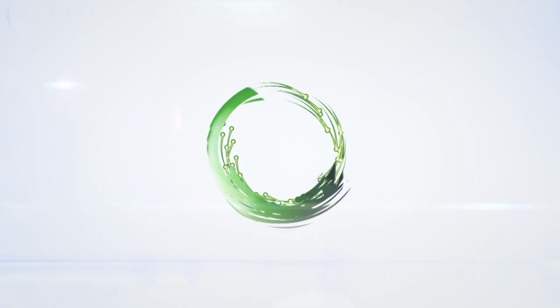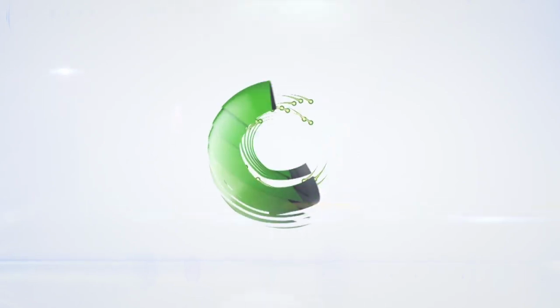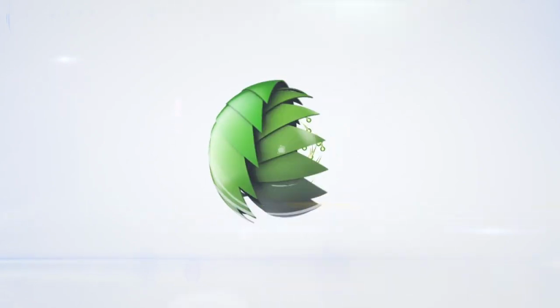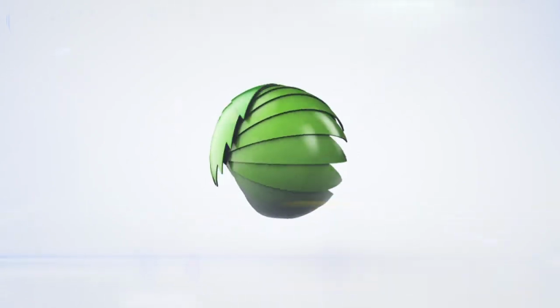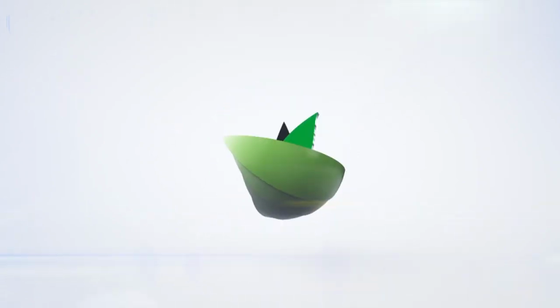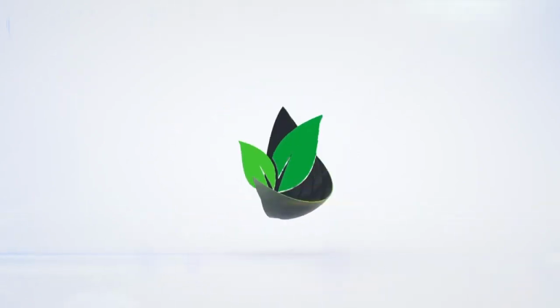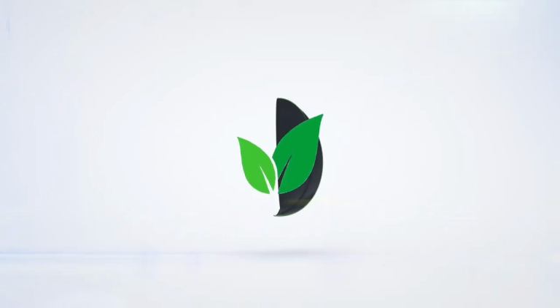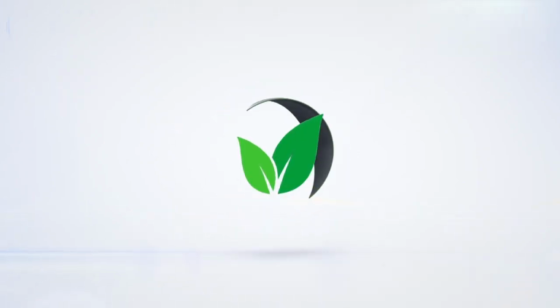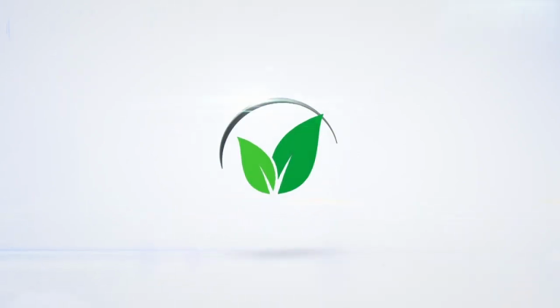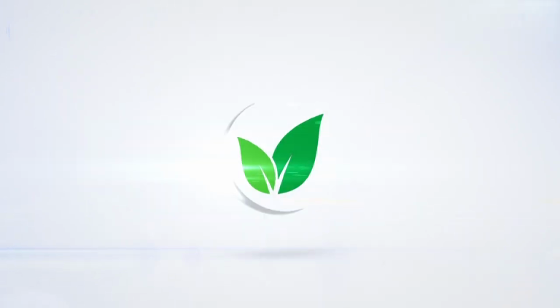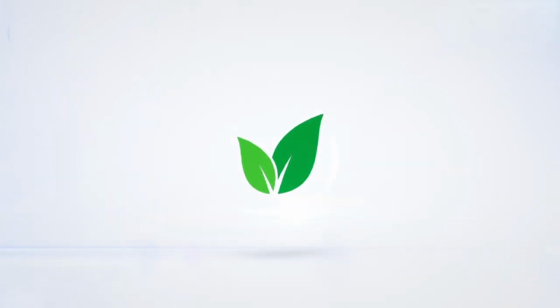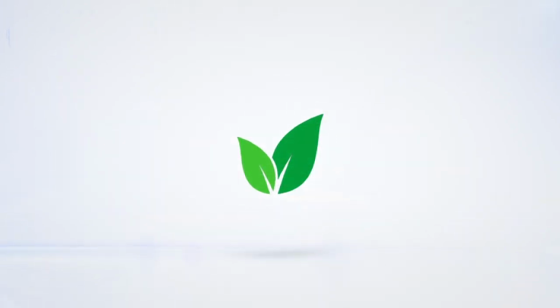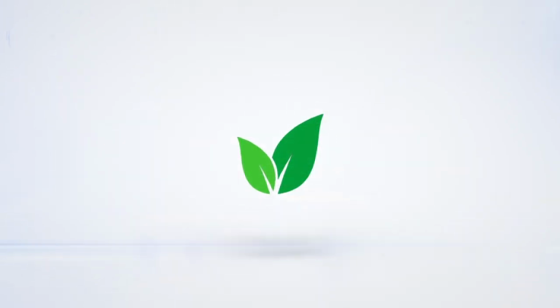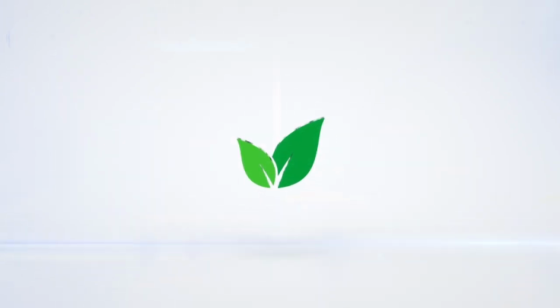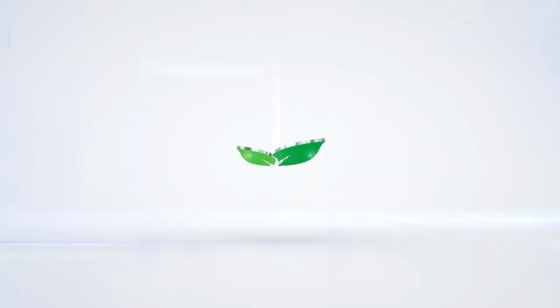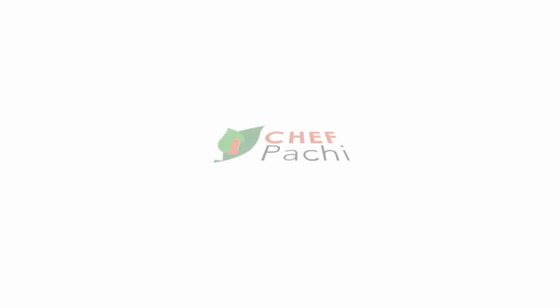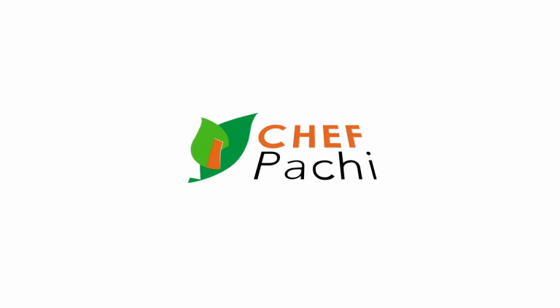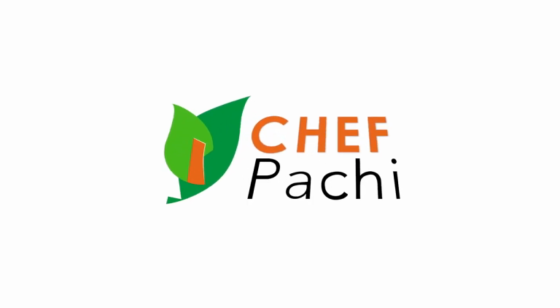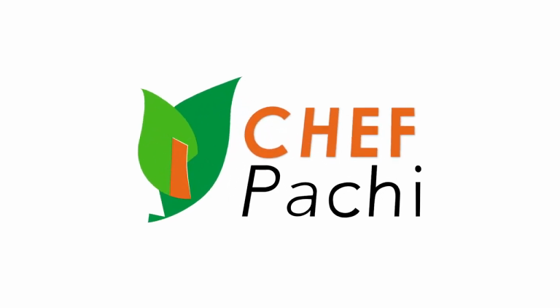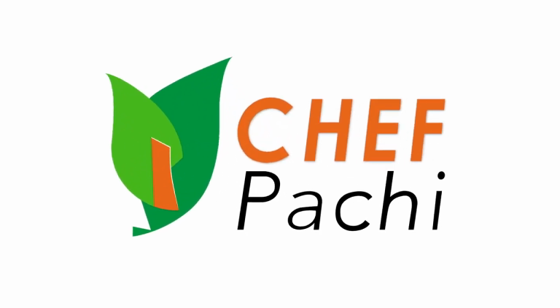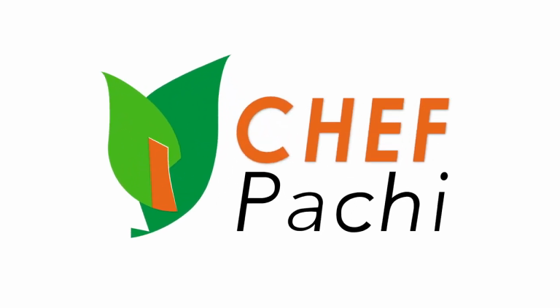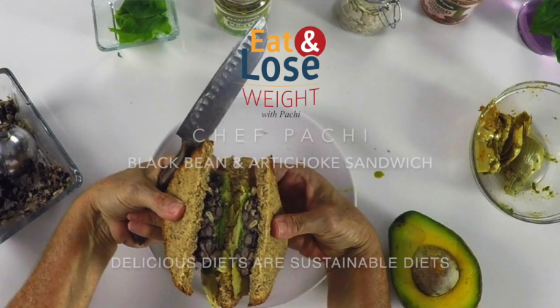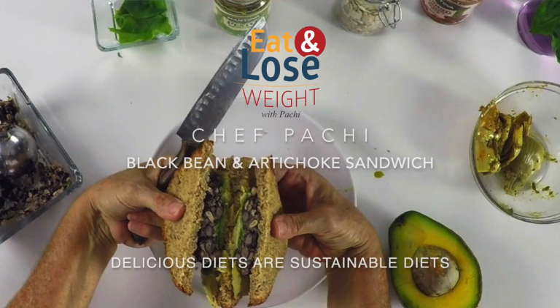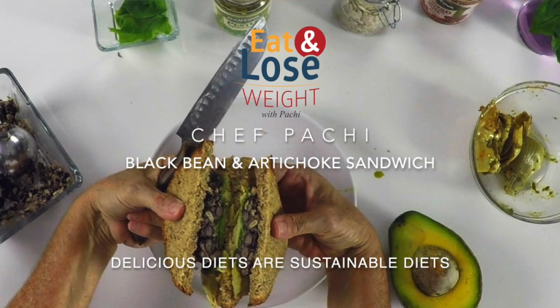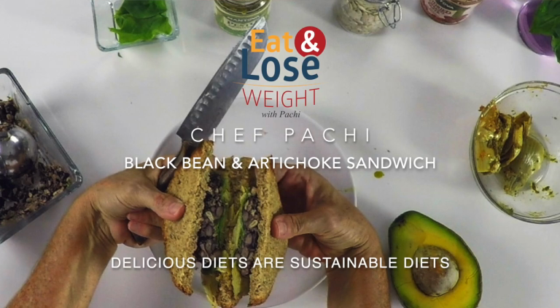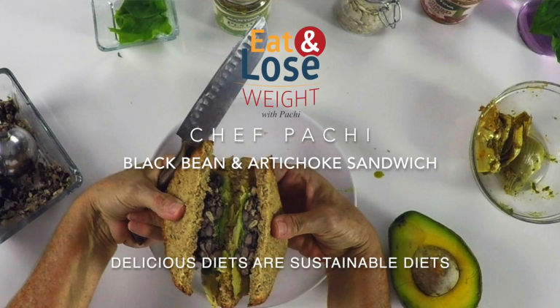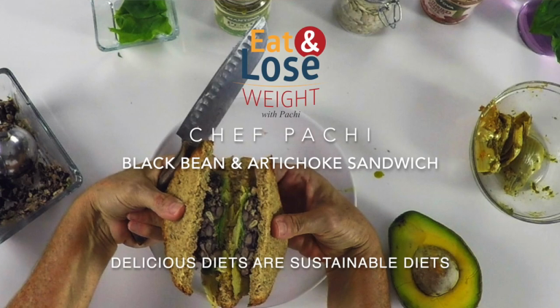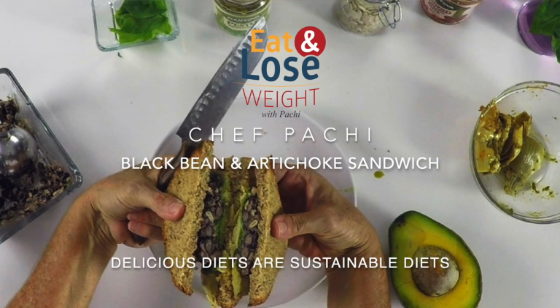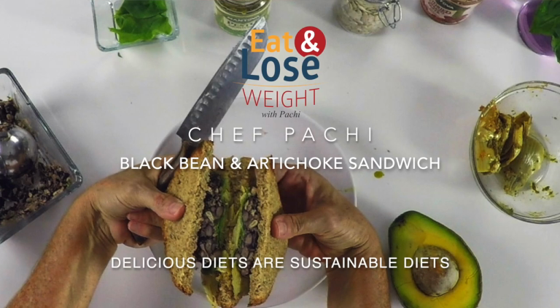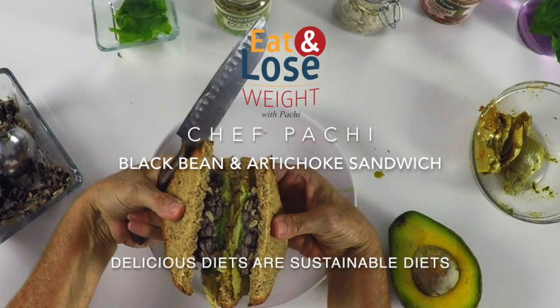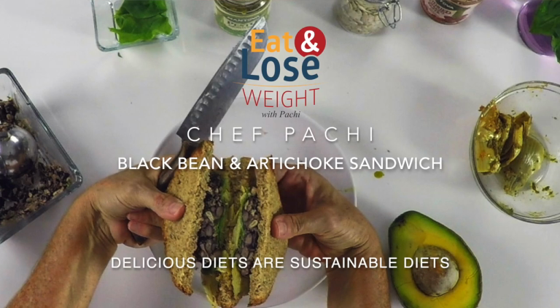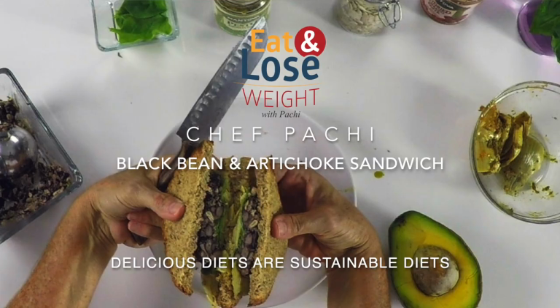Eat delicious and lose weight with Chef Pachi. Black bean sandwich.